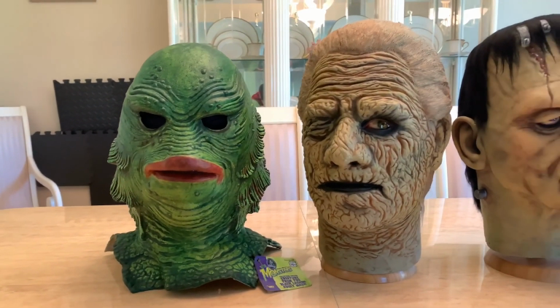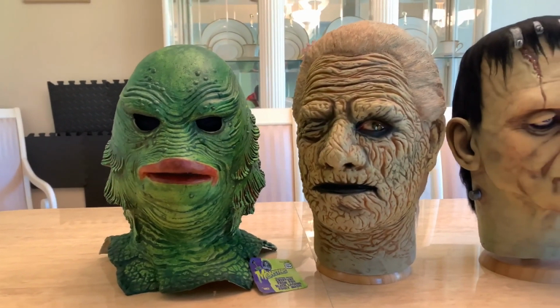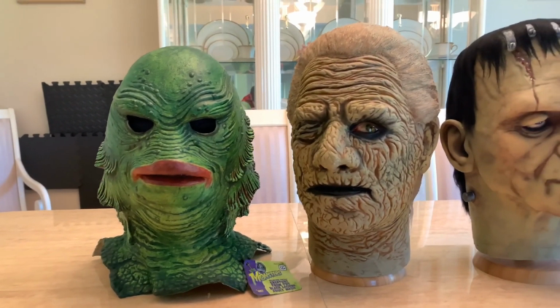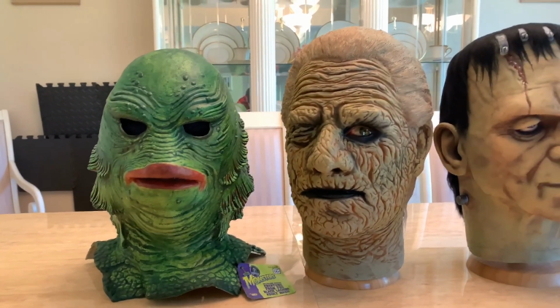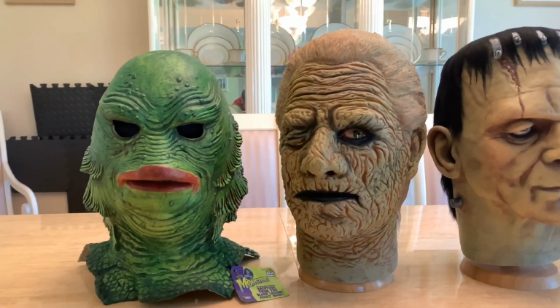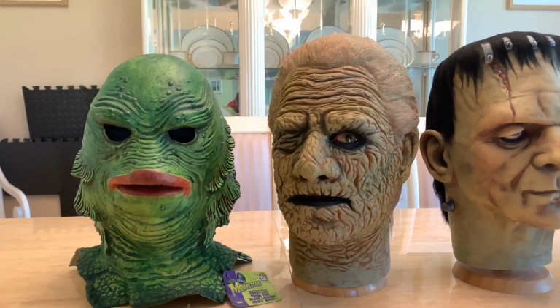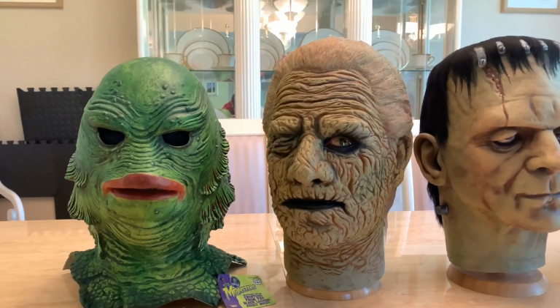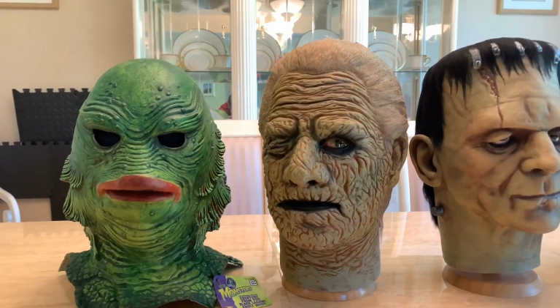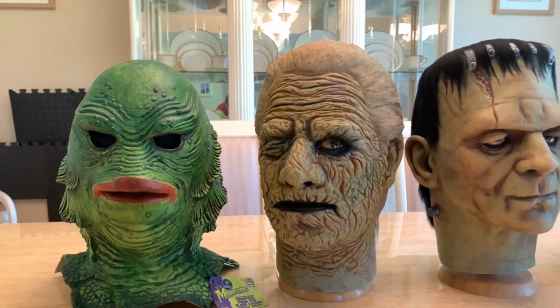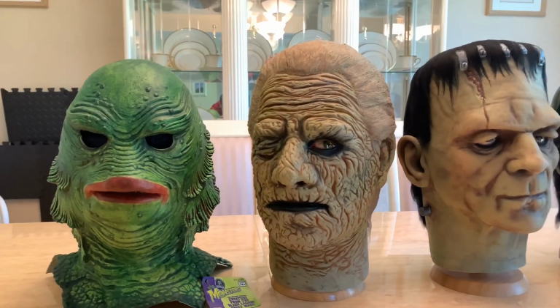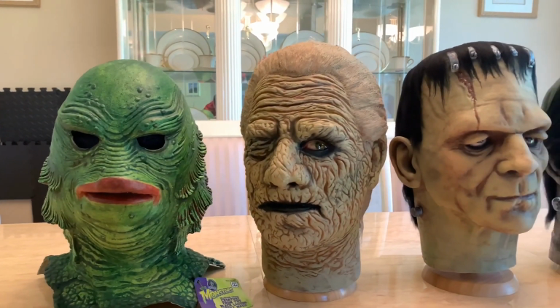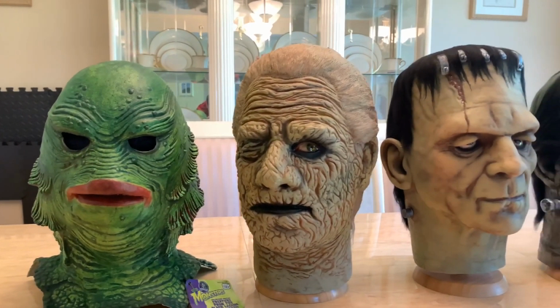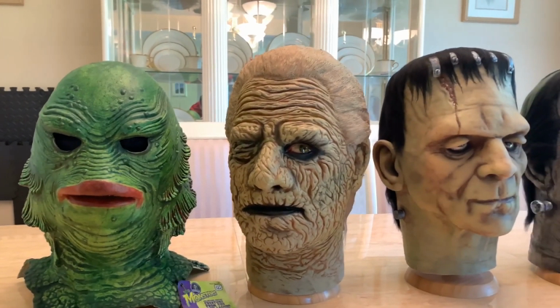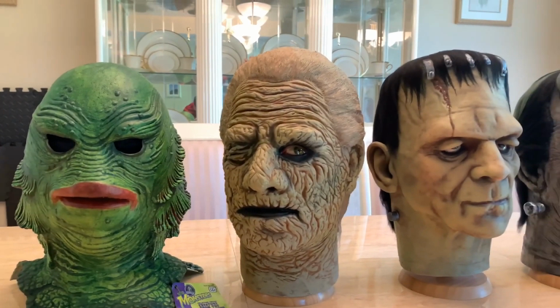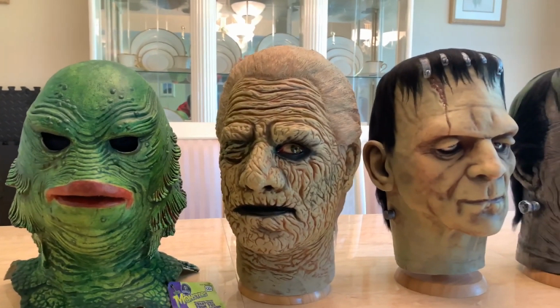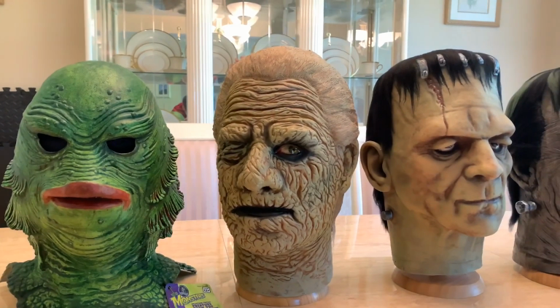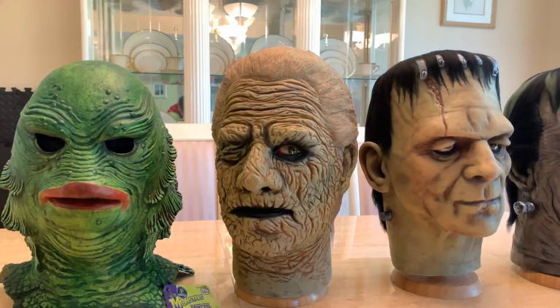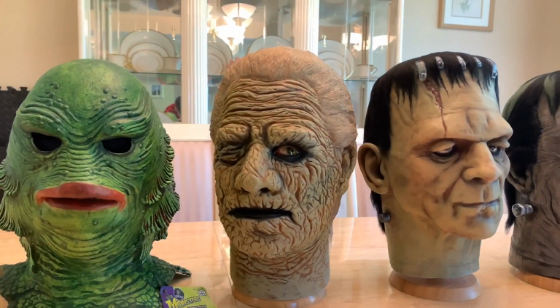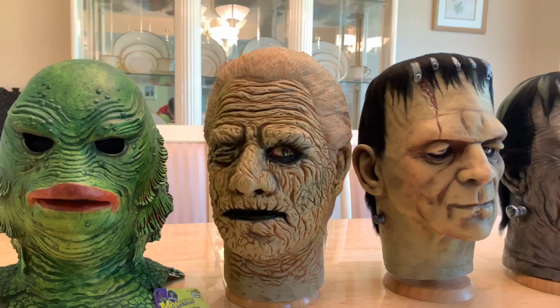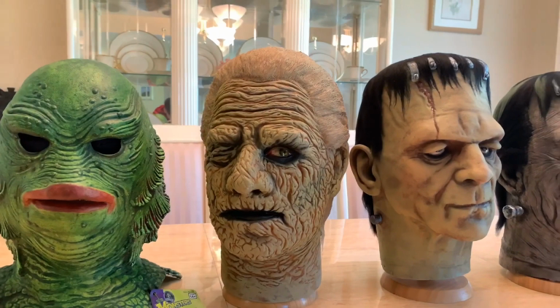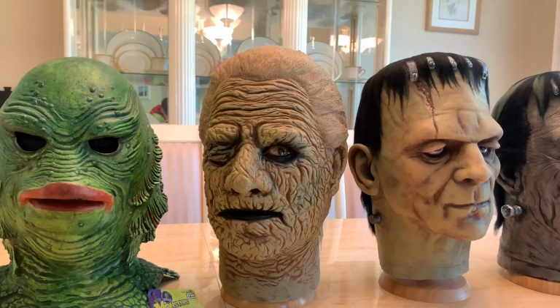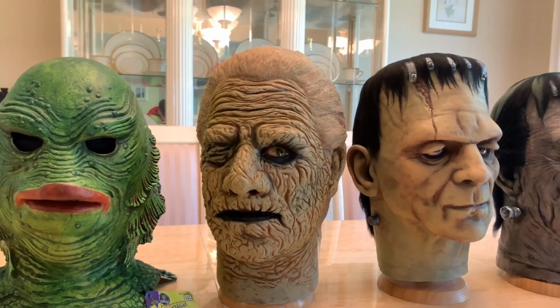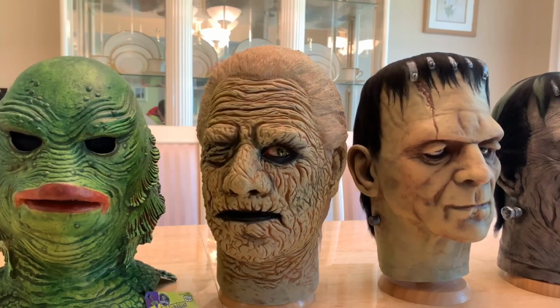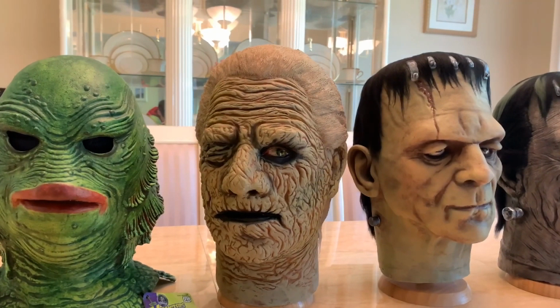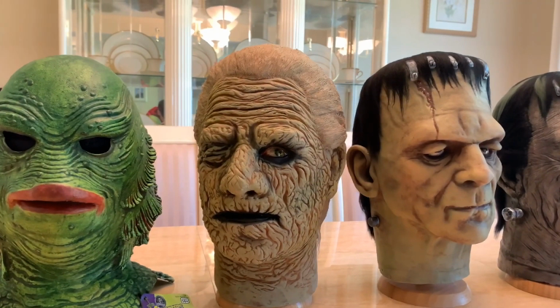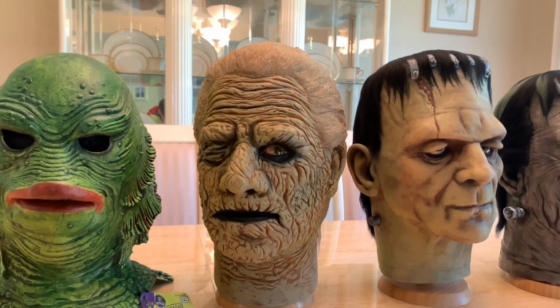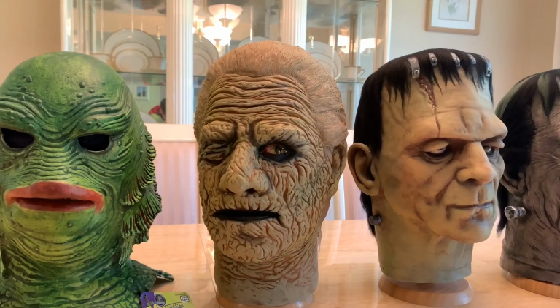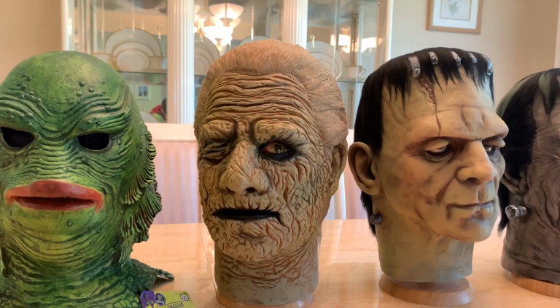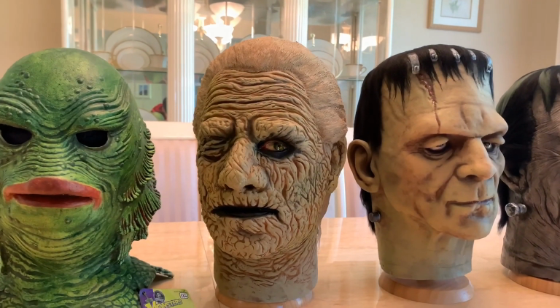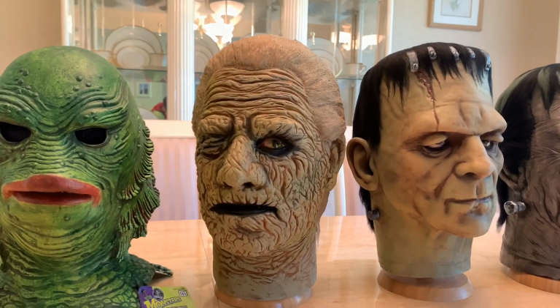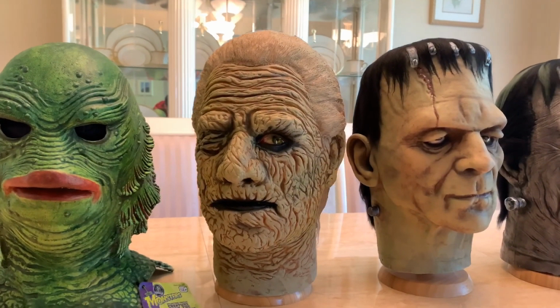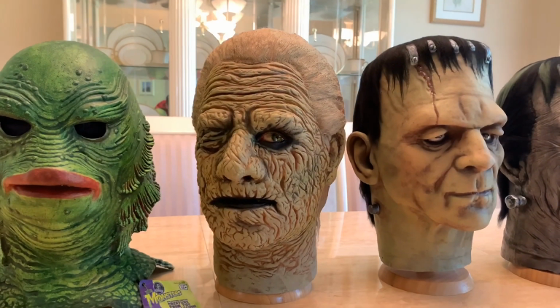Next up, we have a Dompo Studios mummy mask, painted by Rob and Kathy Tharp.